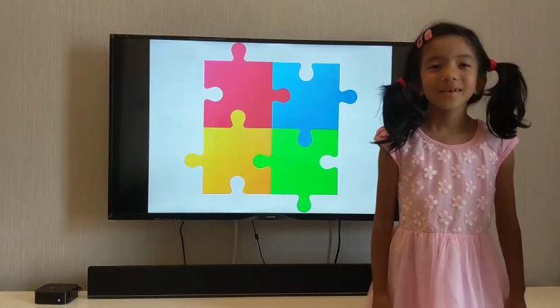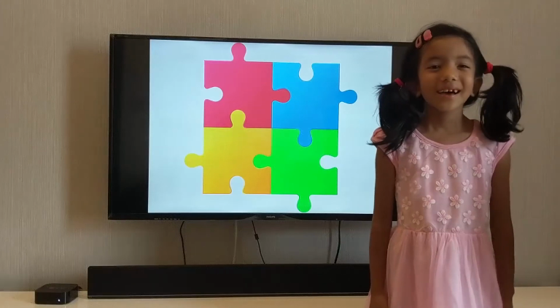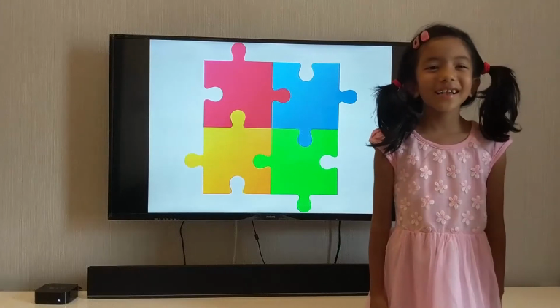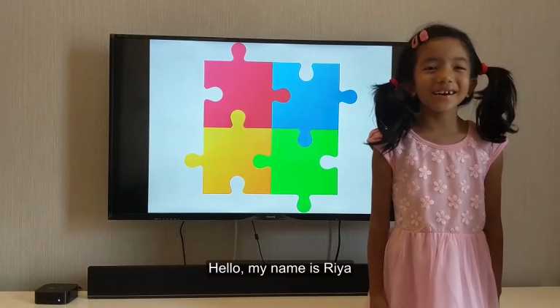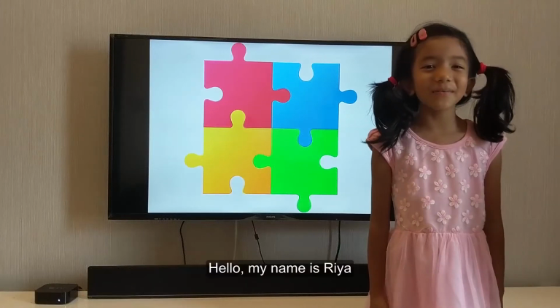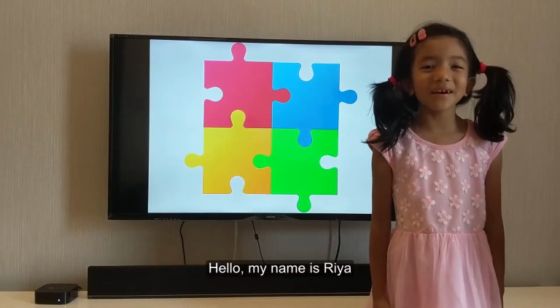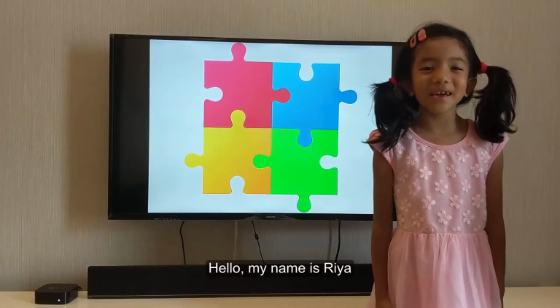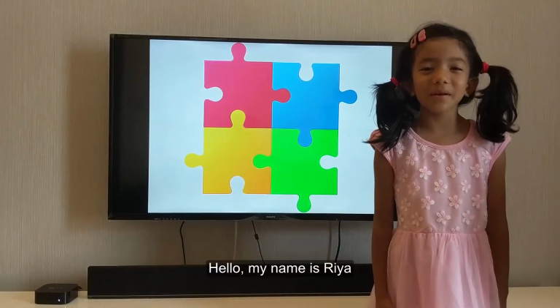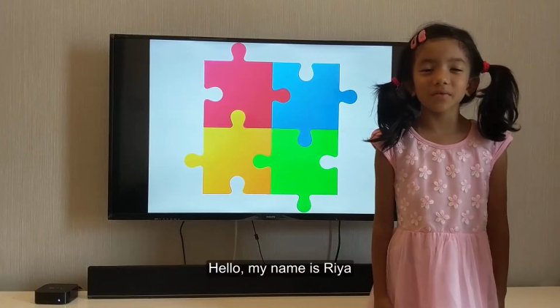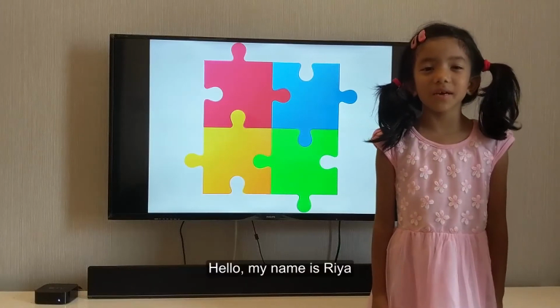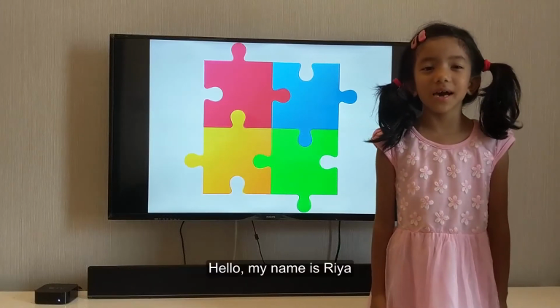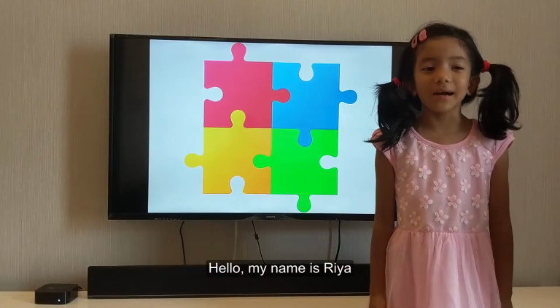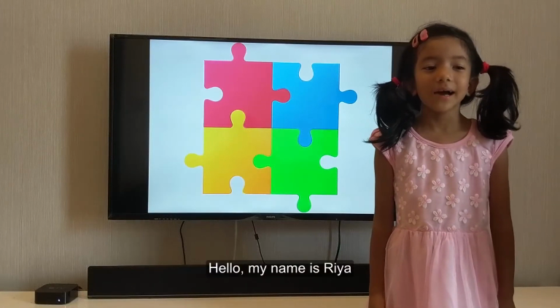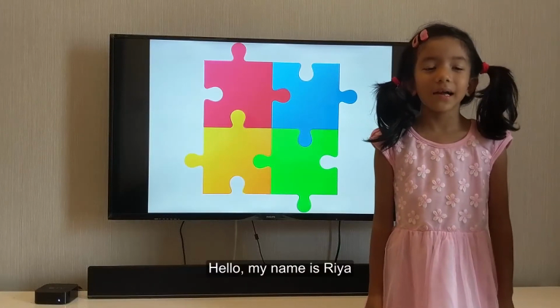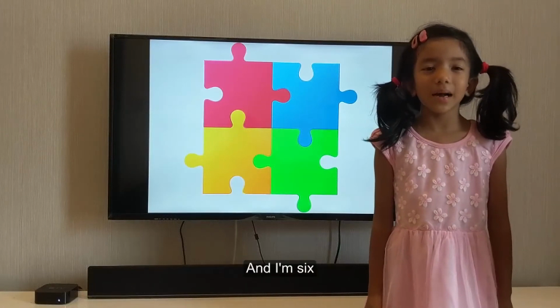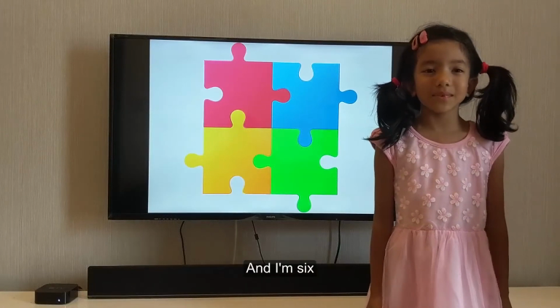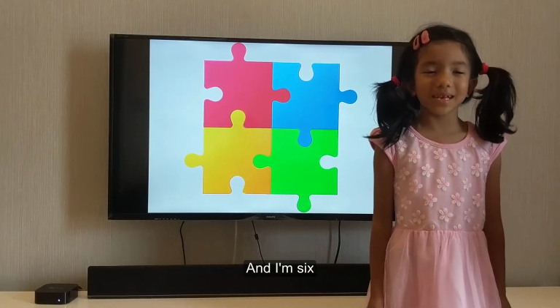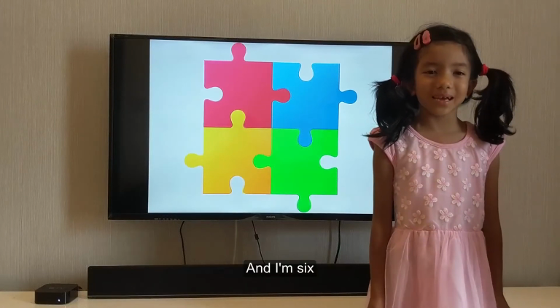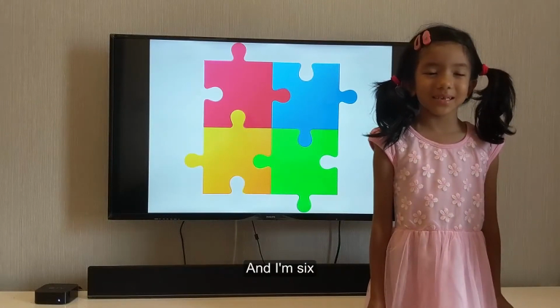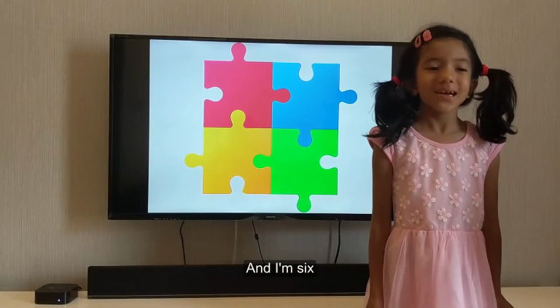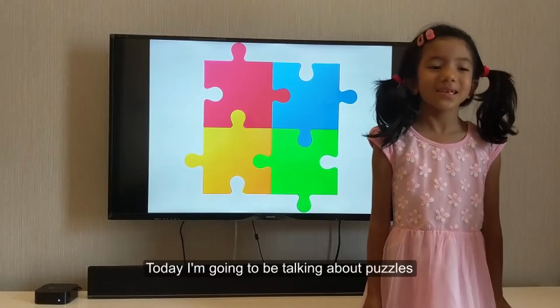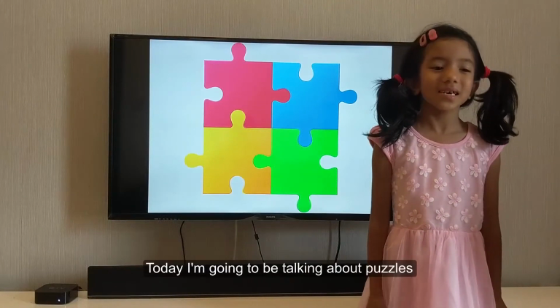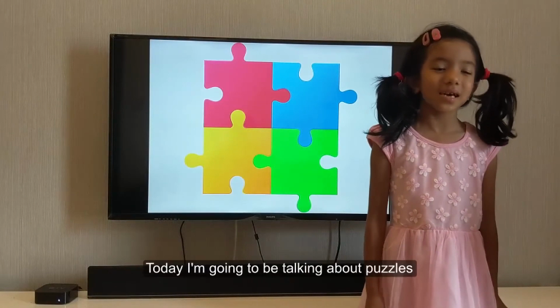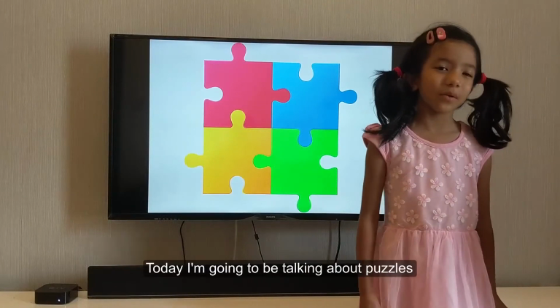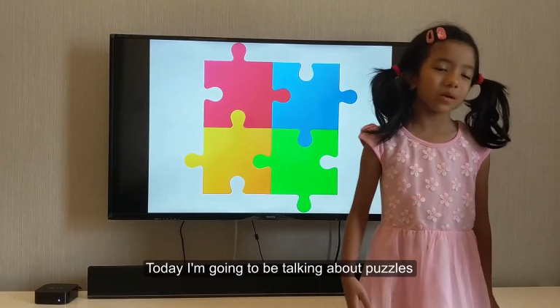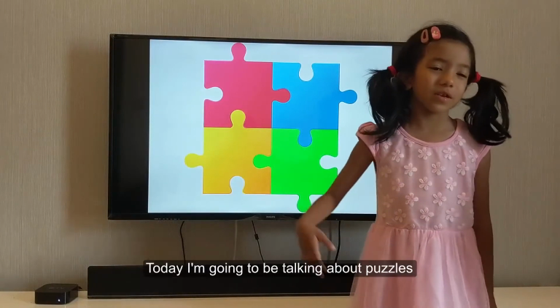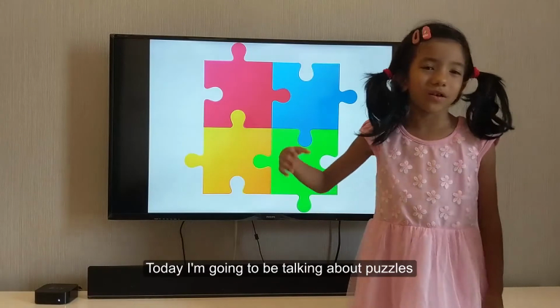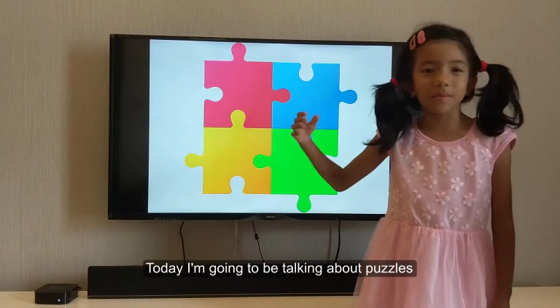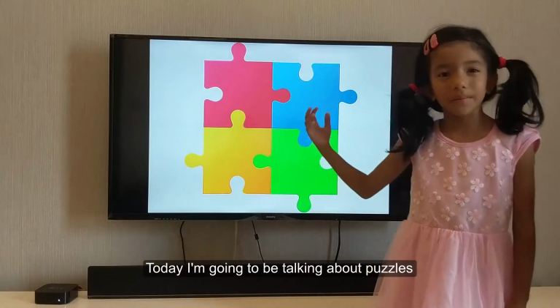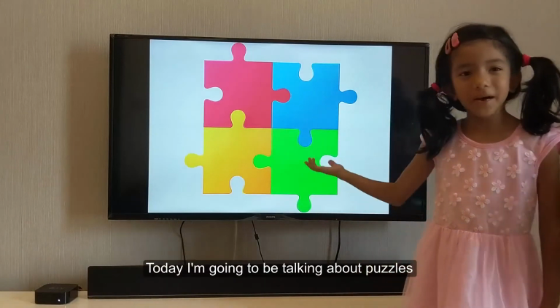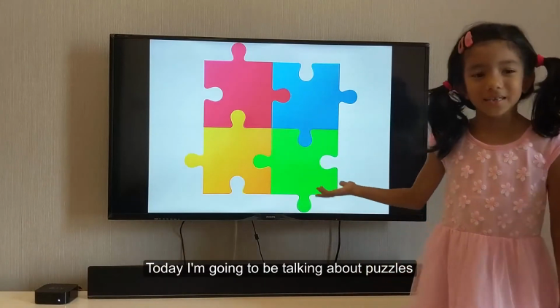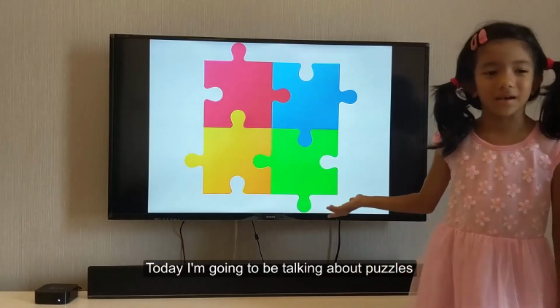Hello, my name is Ria and I'm six. Today I'm going to be talking about puzzles.